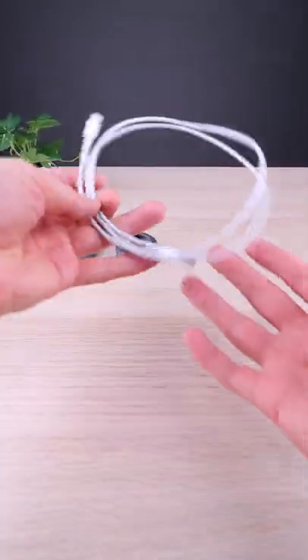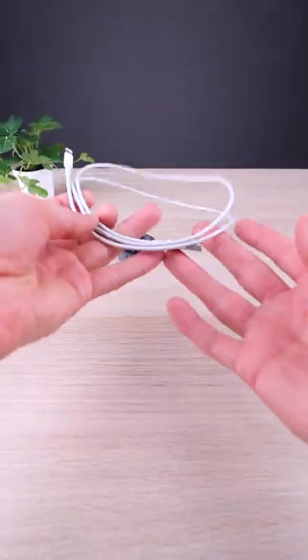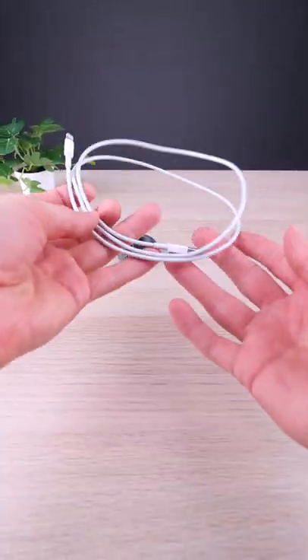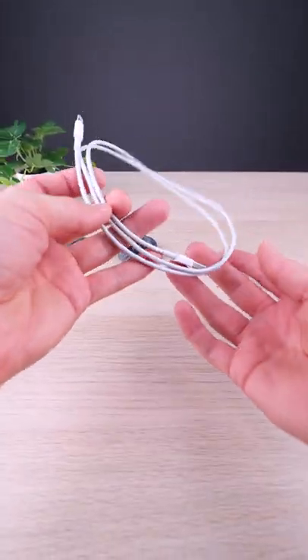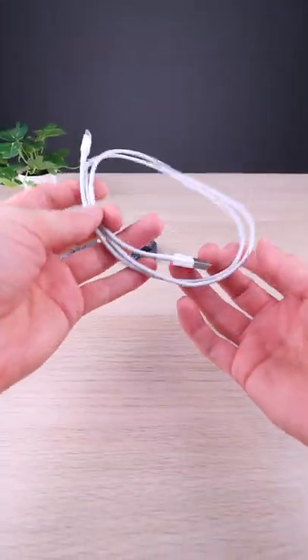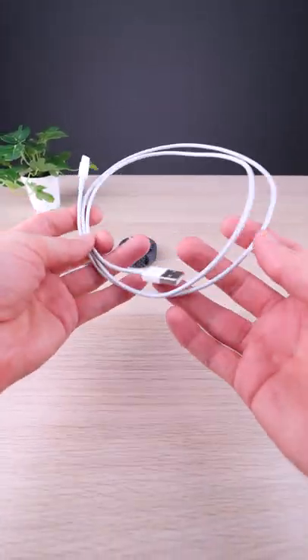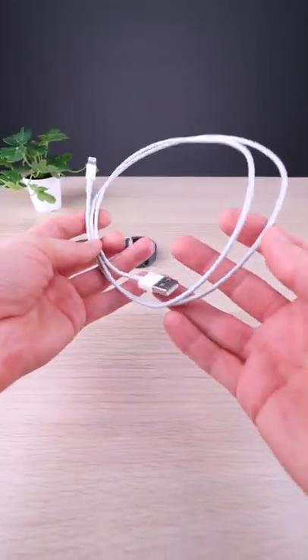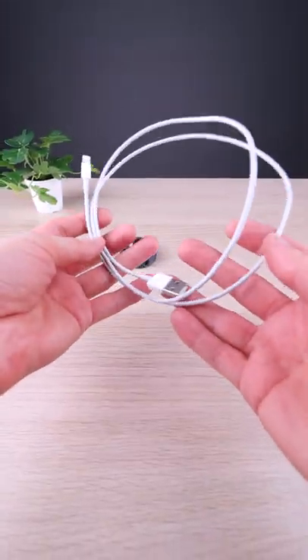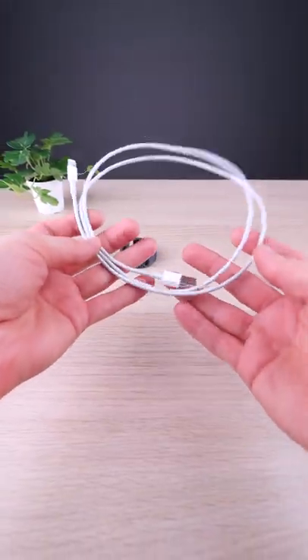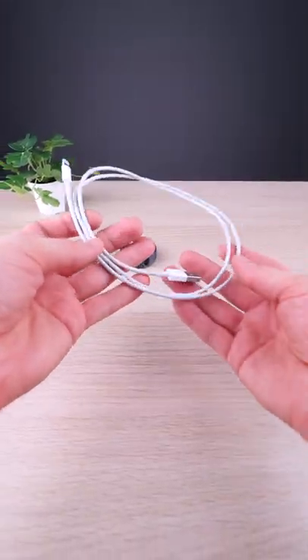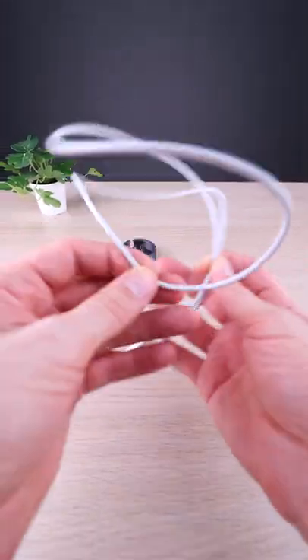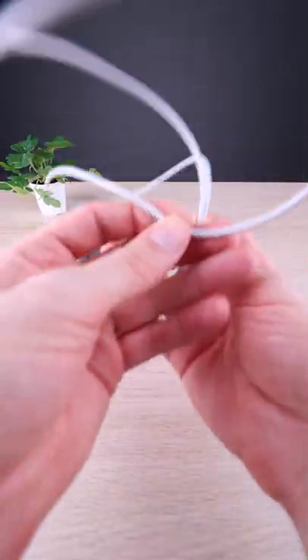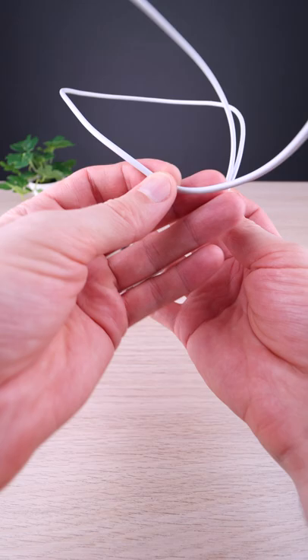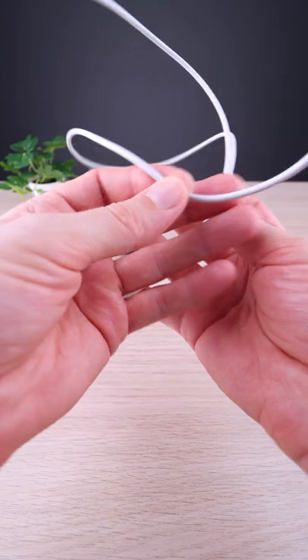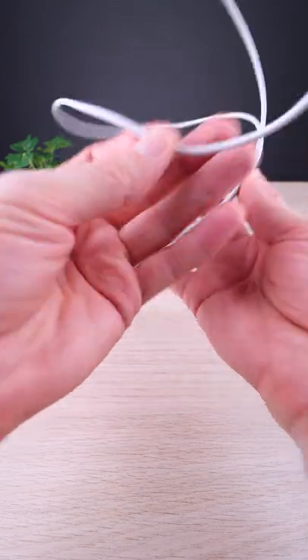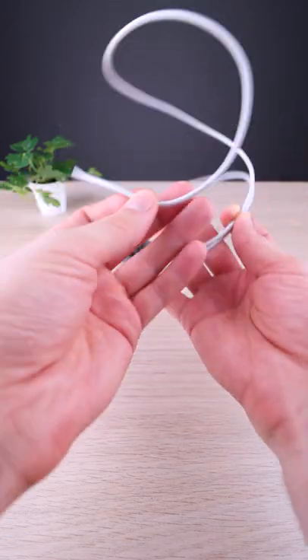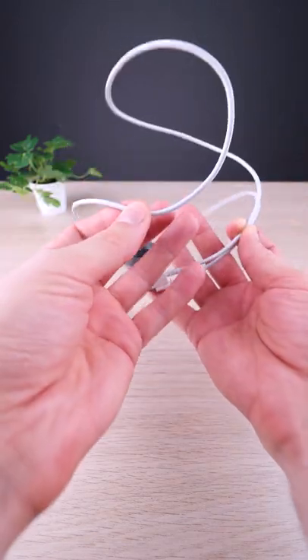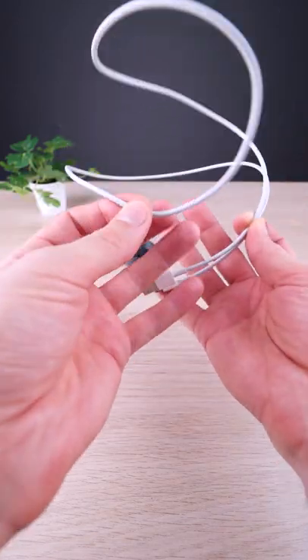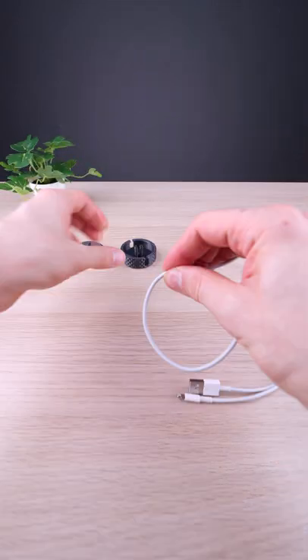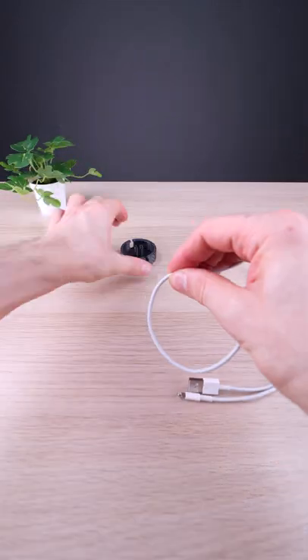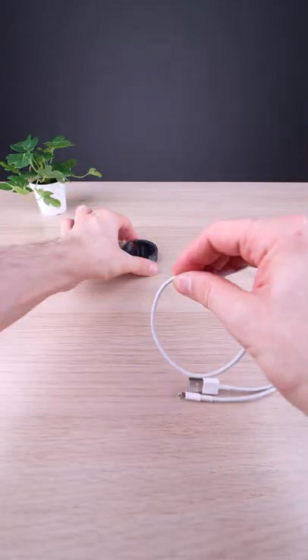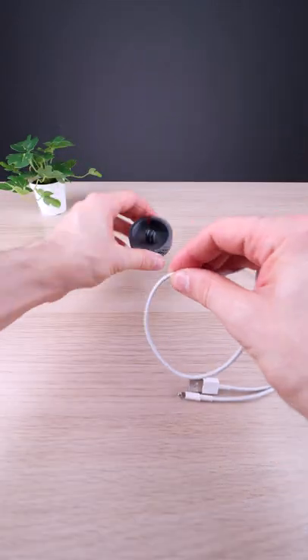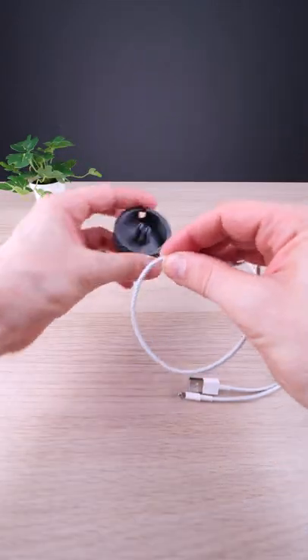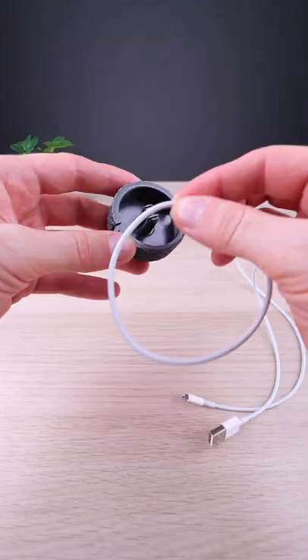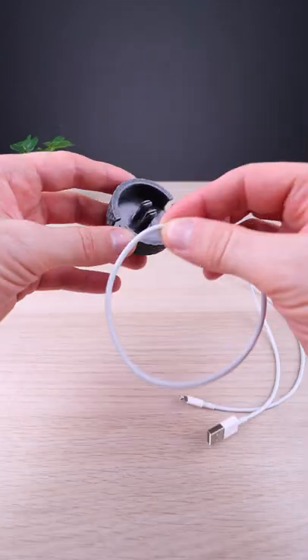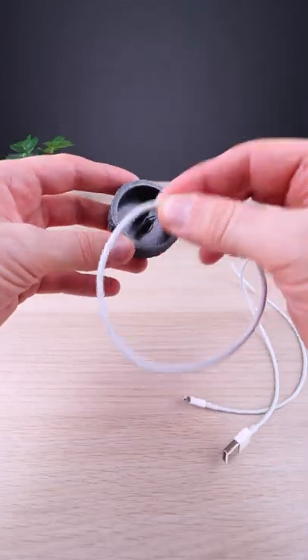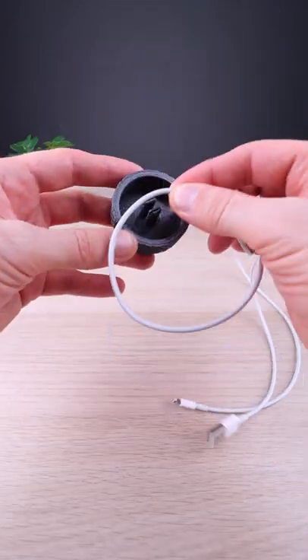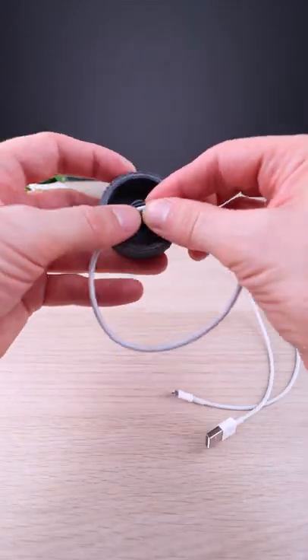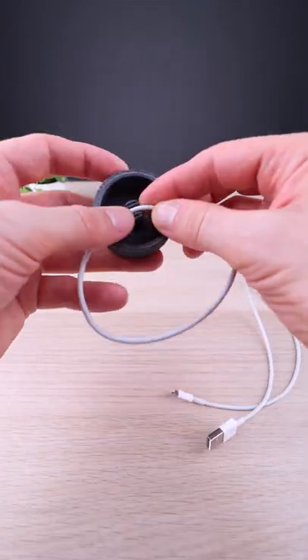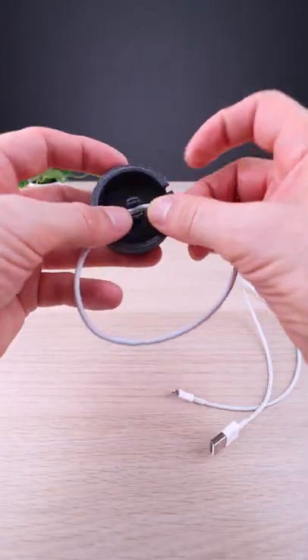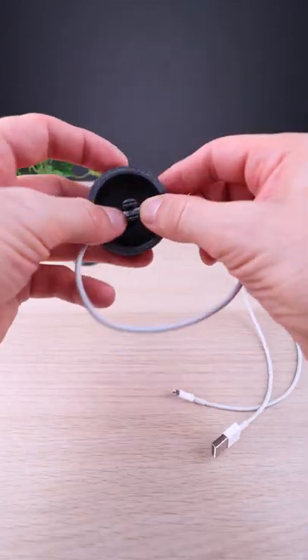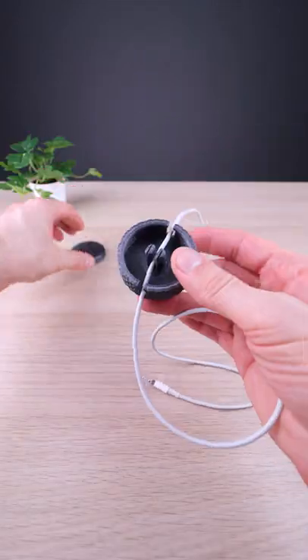Let's test it with a cable. You just have to grab the cable from the middle and insert it into the slot.